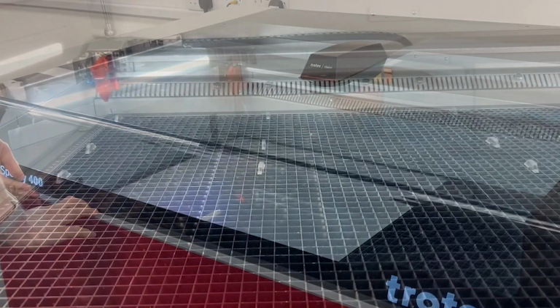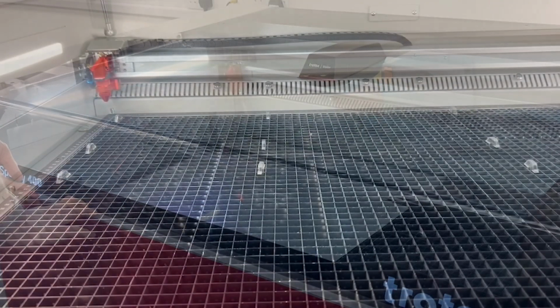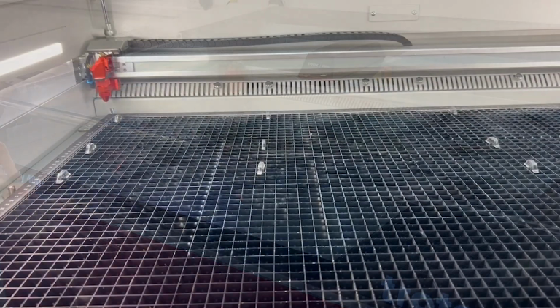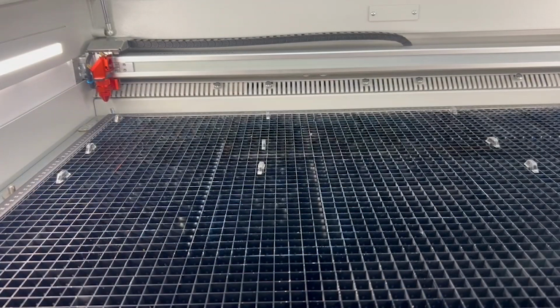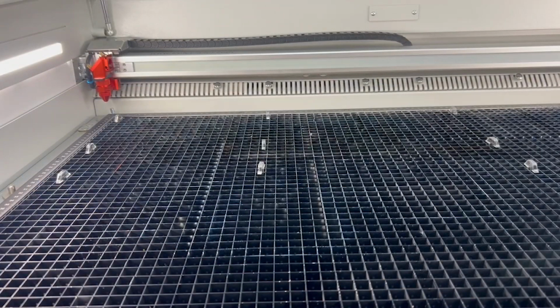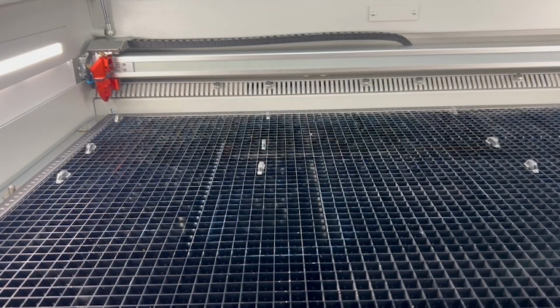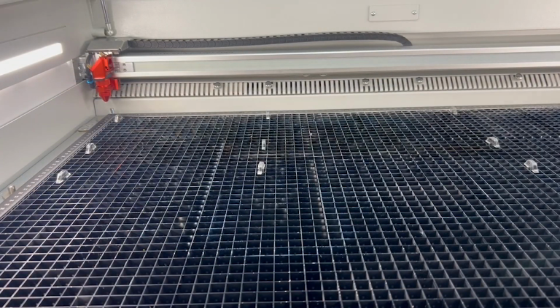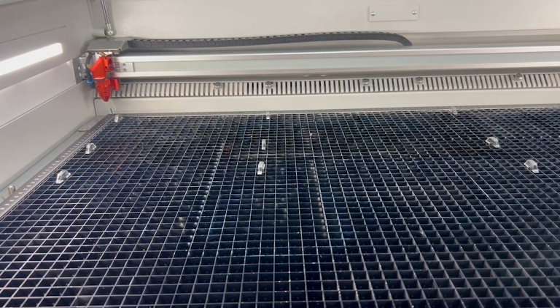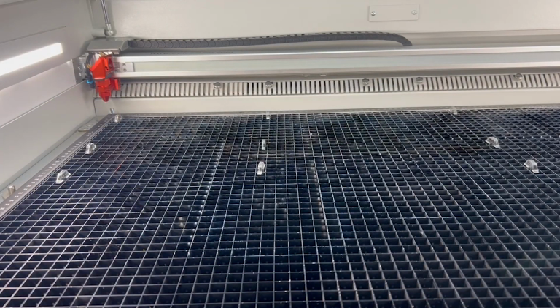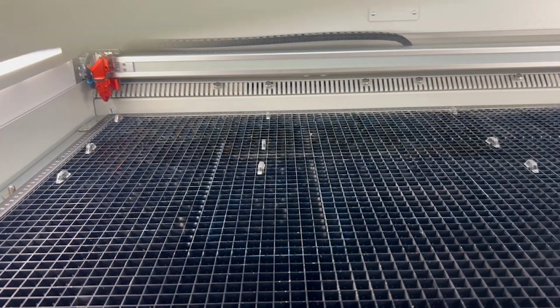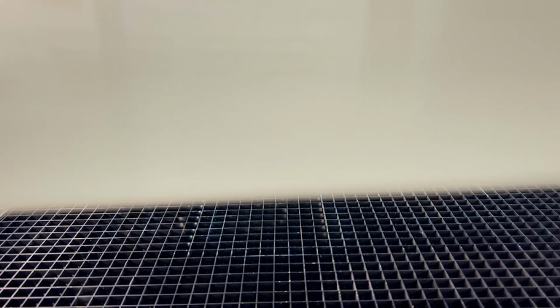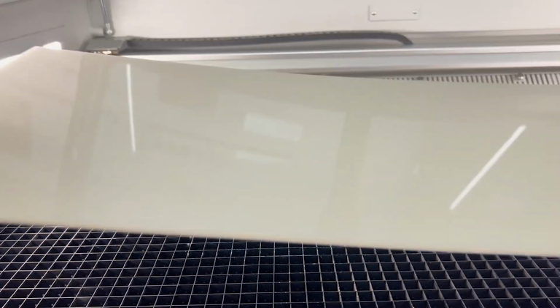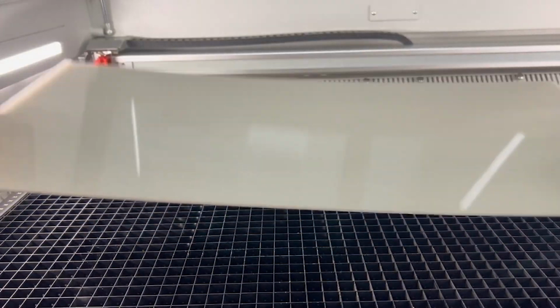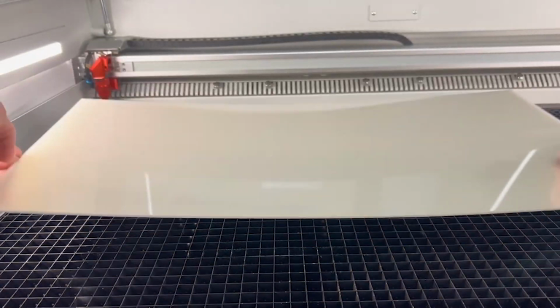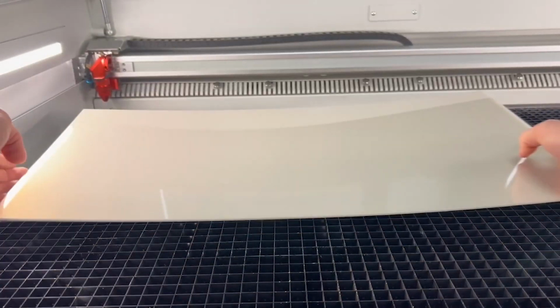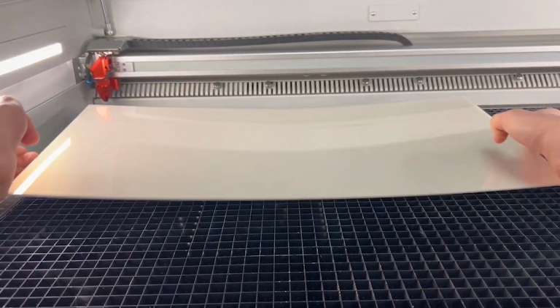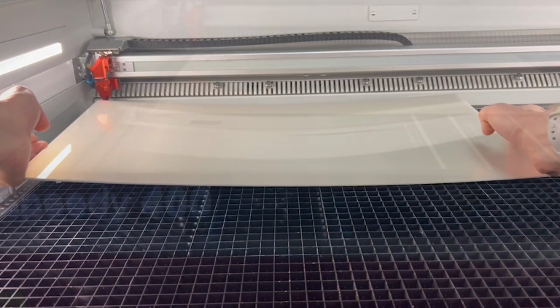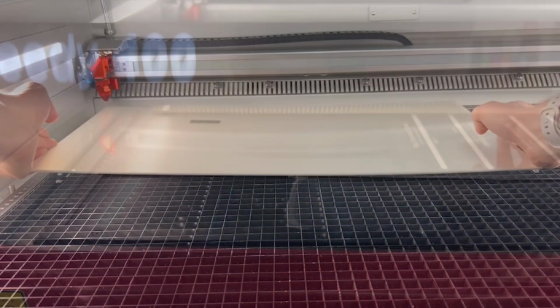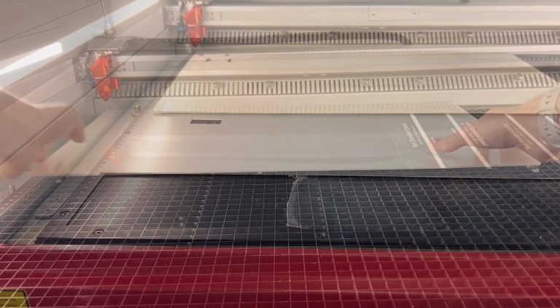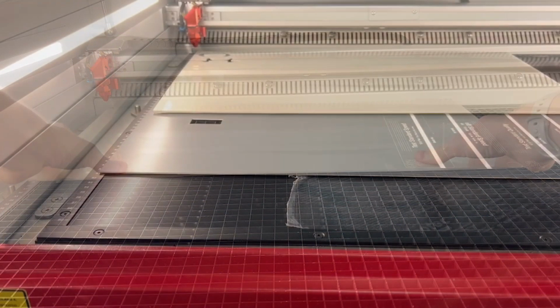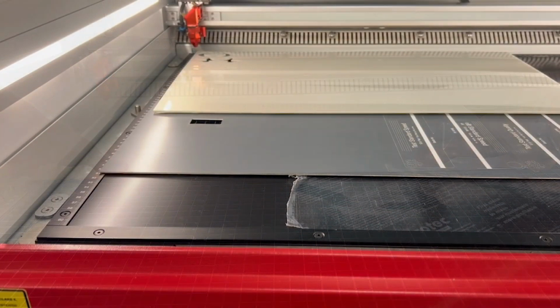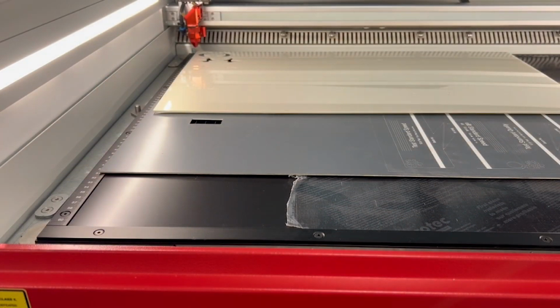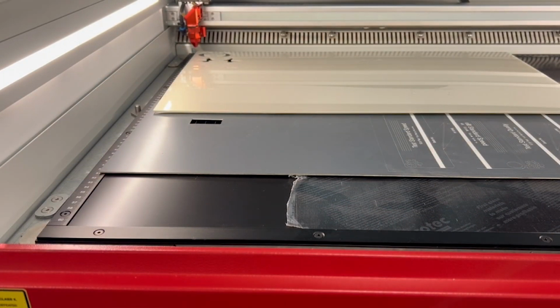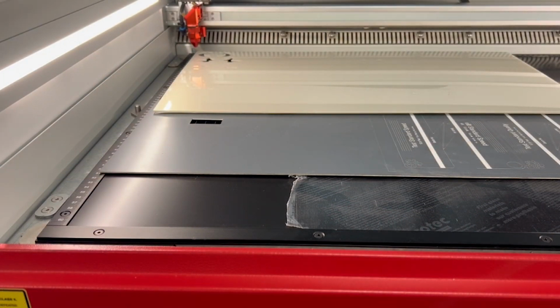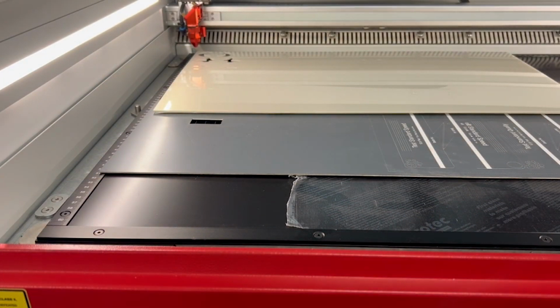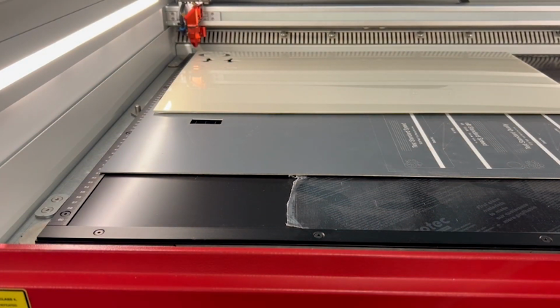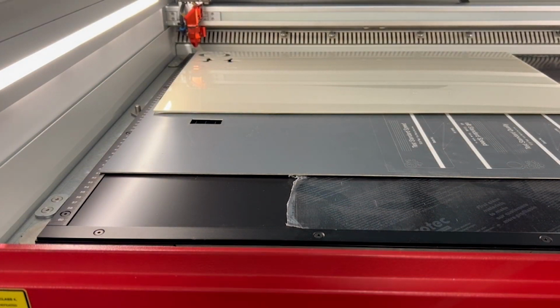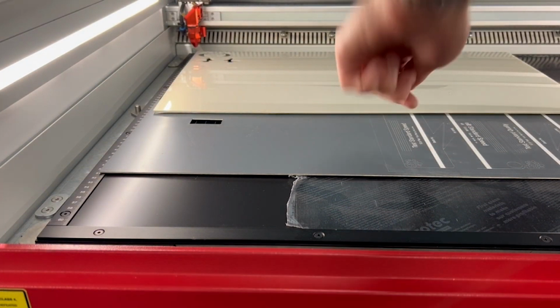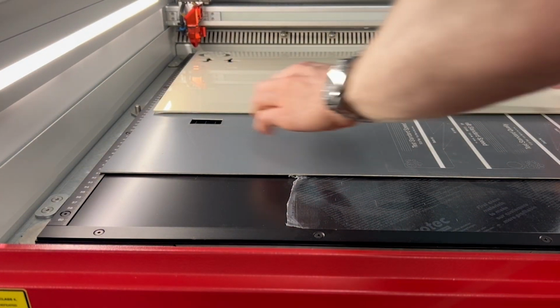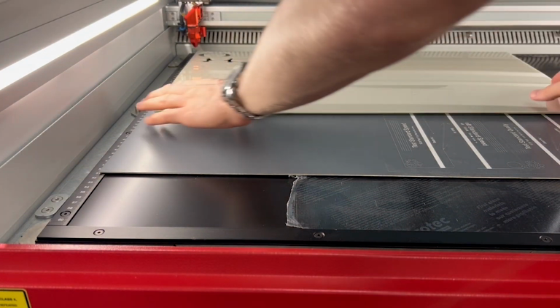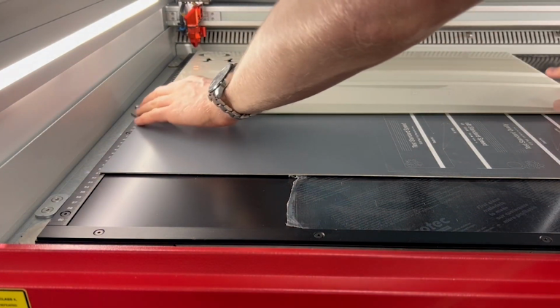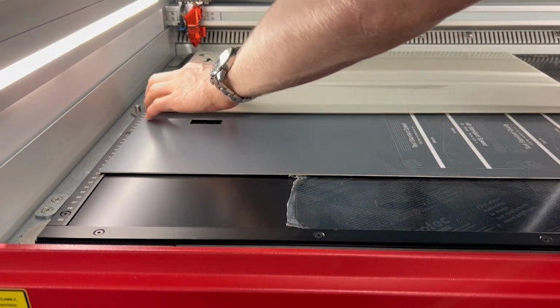As with all acrylics, you can raise the material from the laser bed with razors, or cover the laser bed to reduce the risk of flaming on the cut edges.